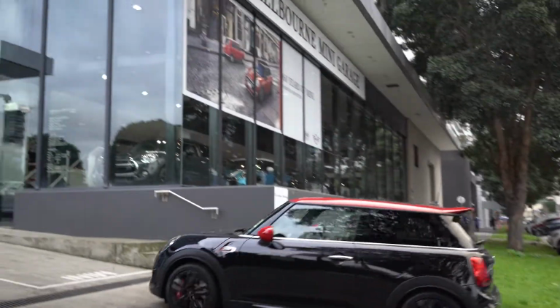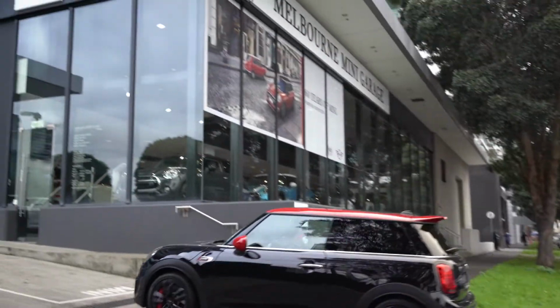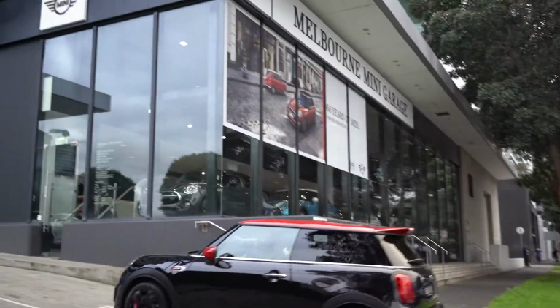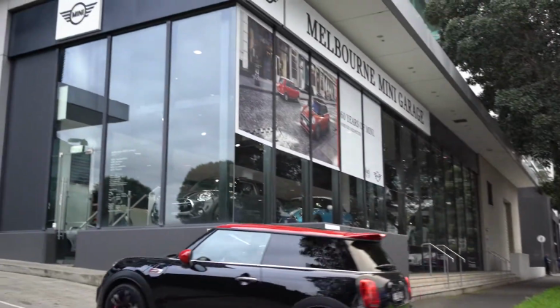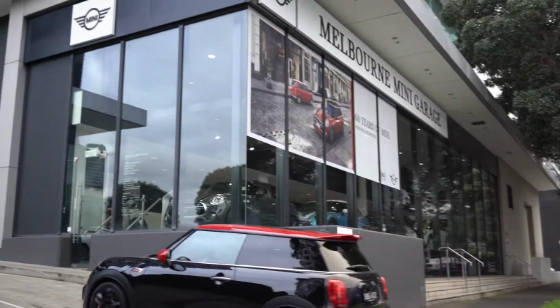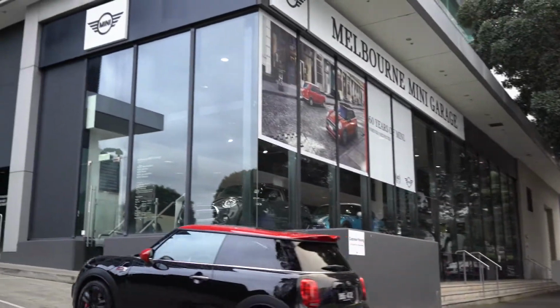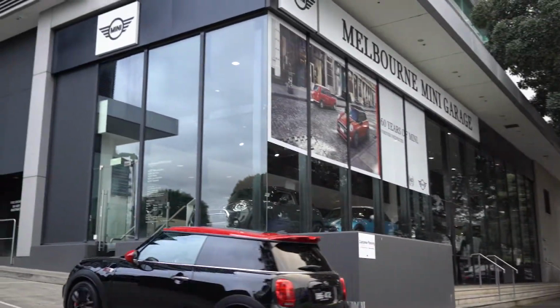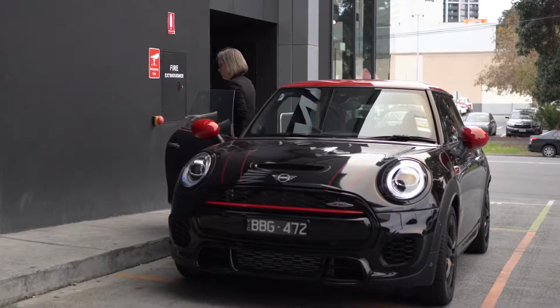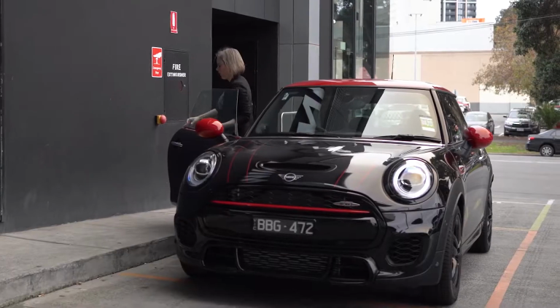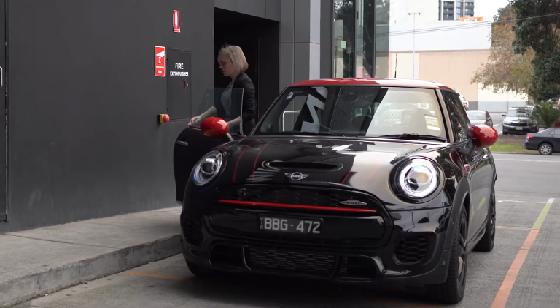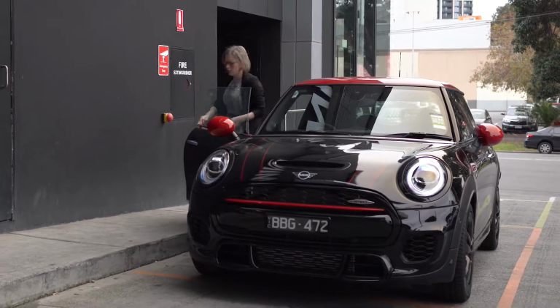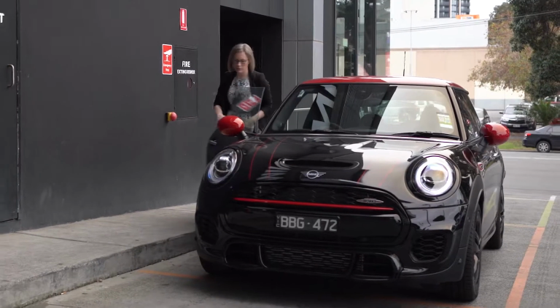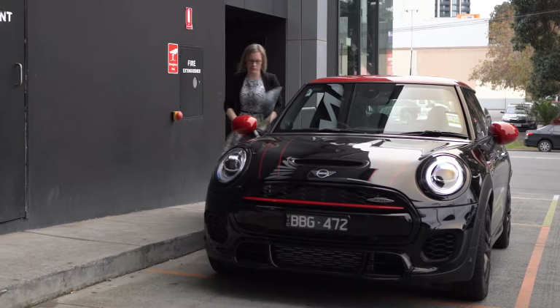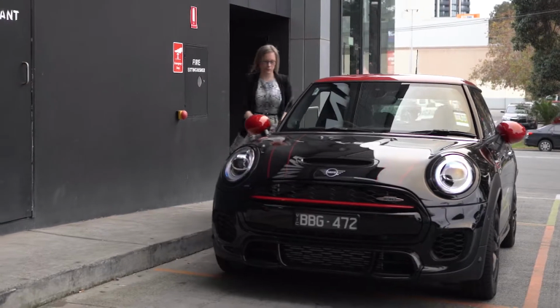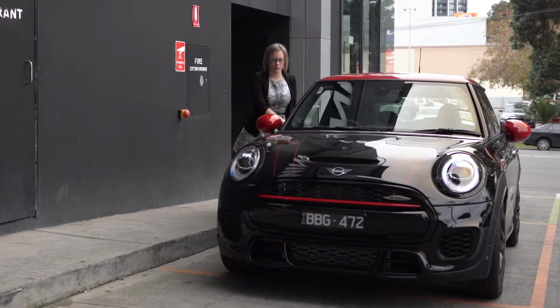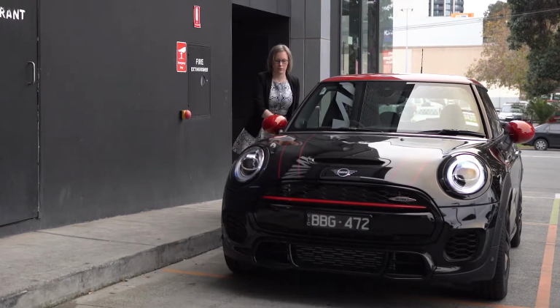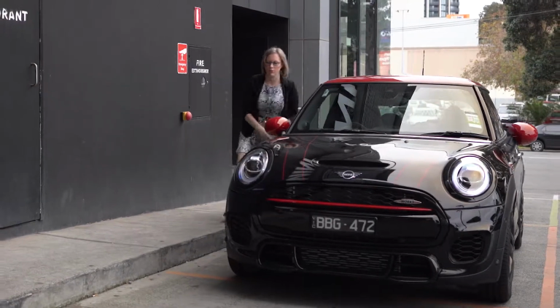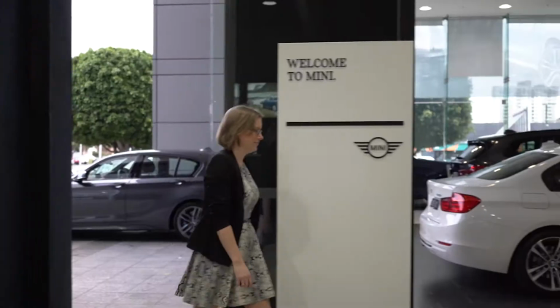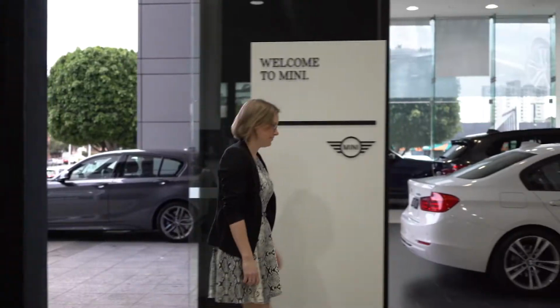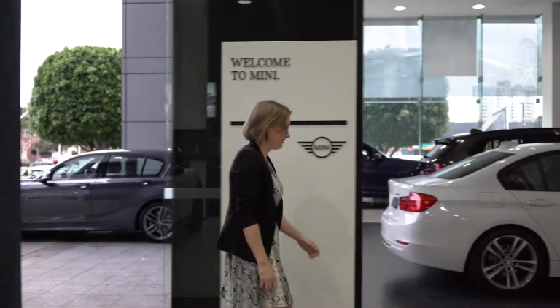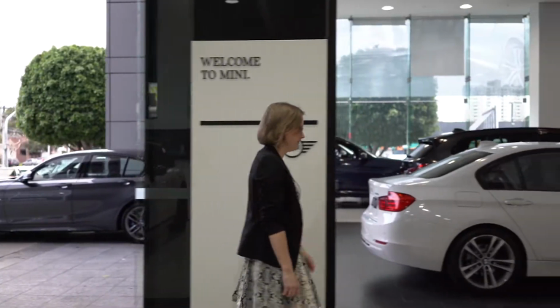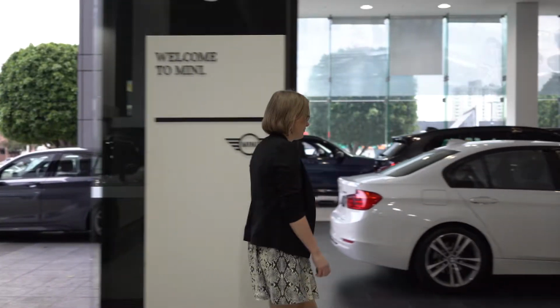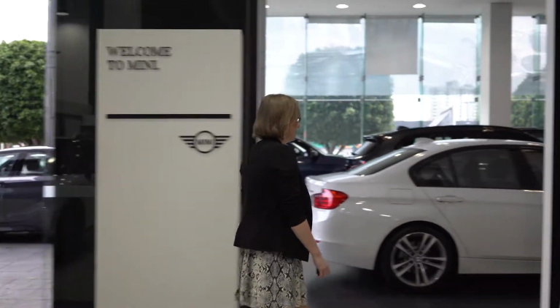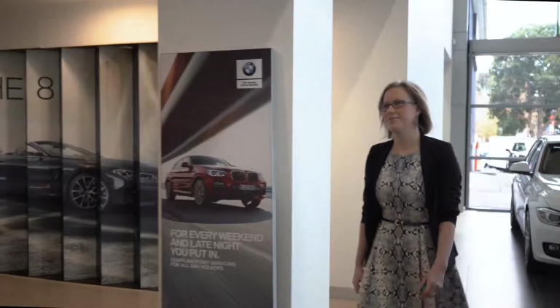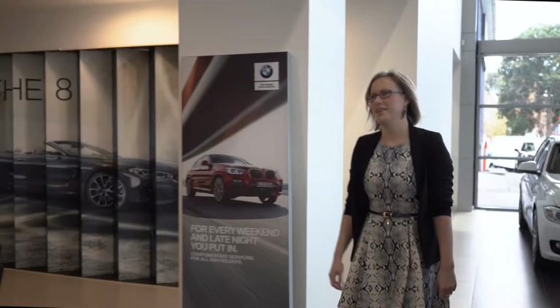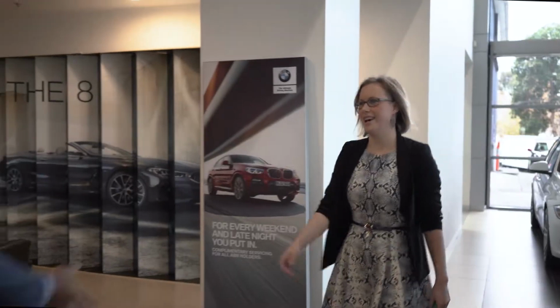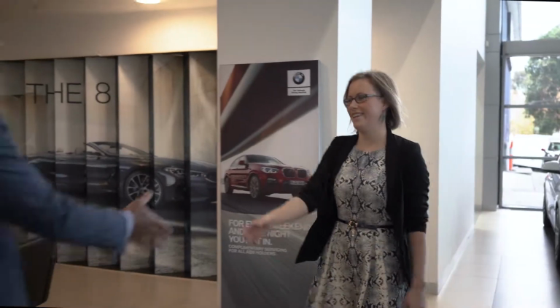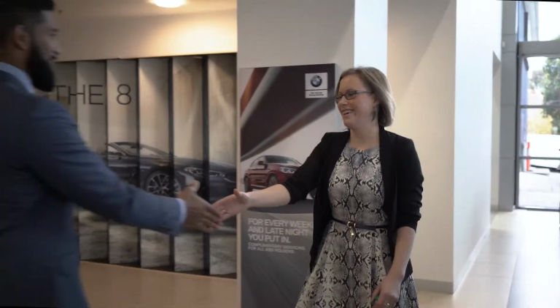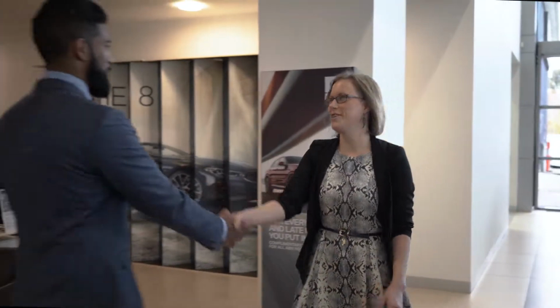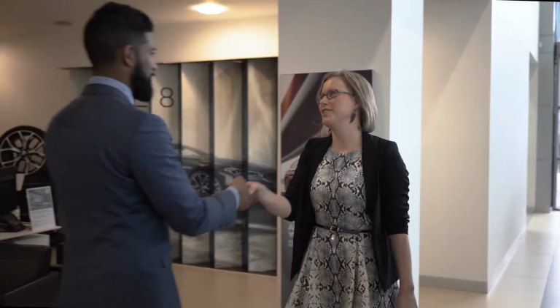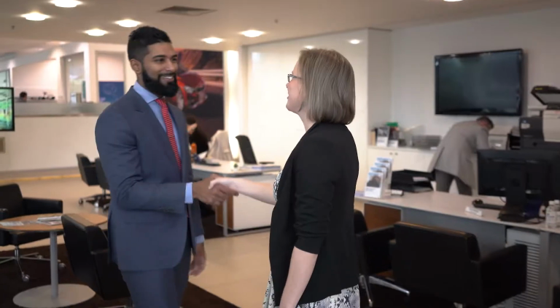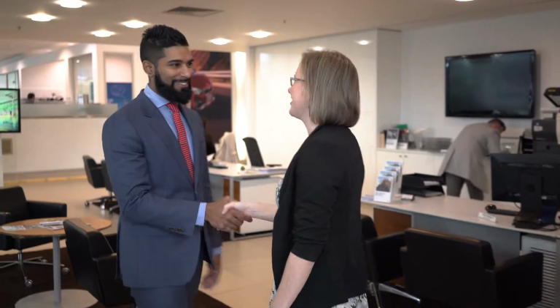Upon arrival at the dealership, park your car in the driveway and make your way into the showroom. You will be greeted by our friendly service team.